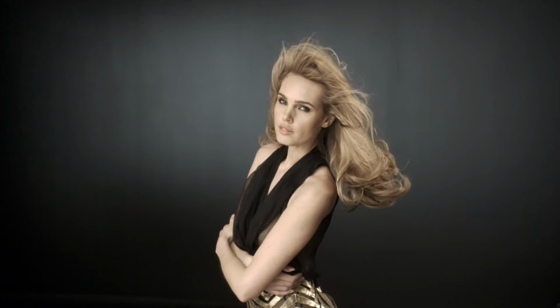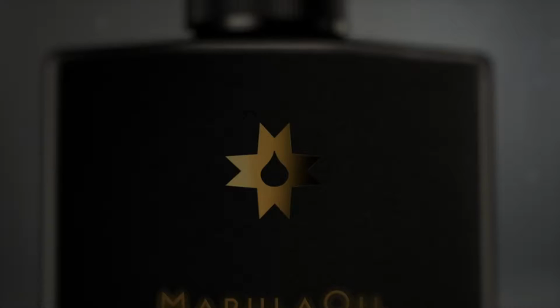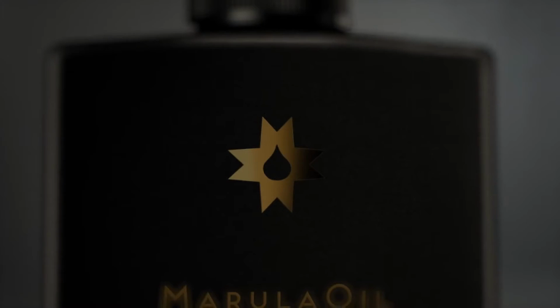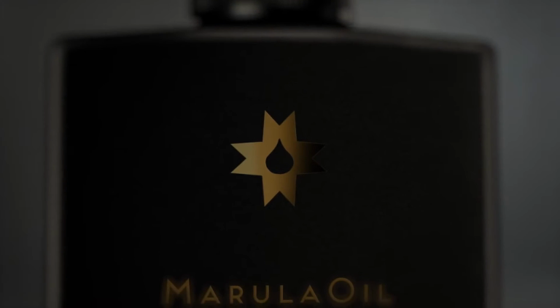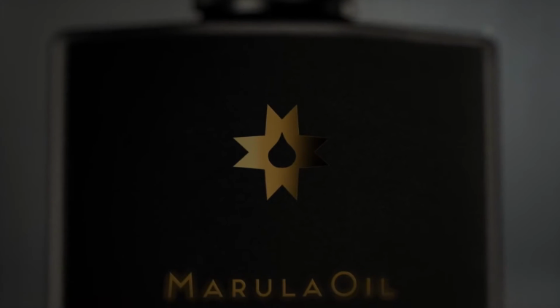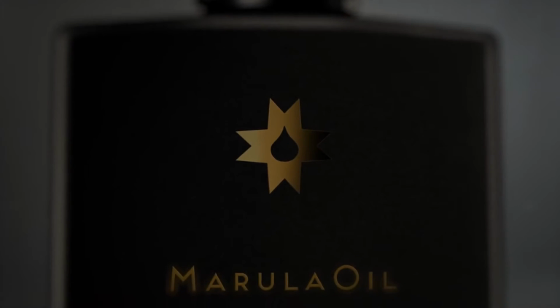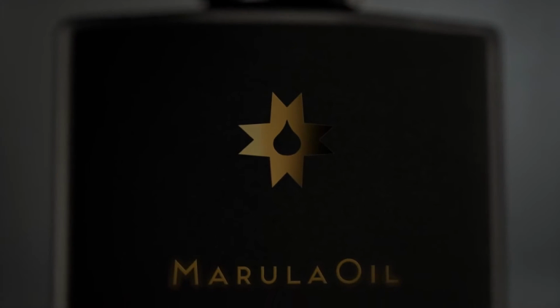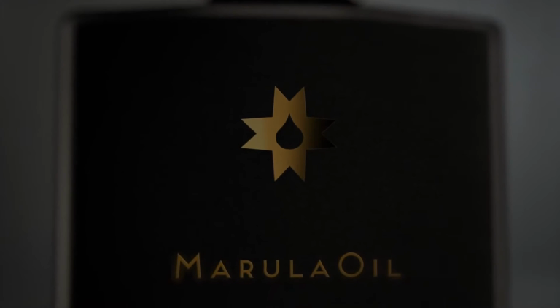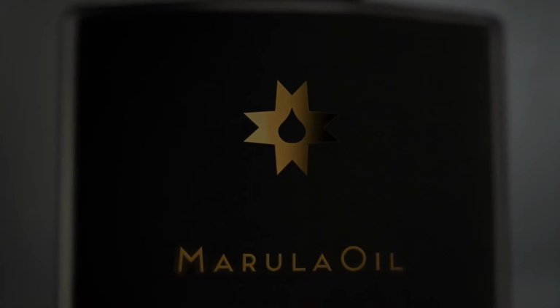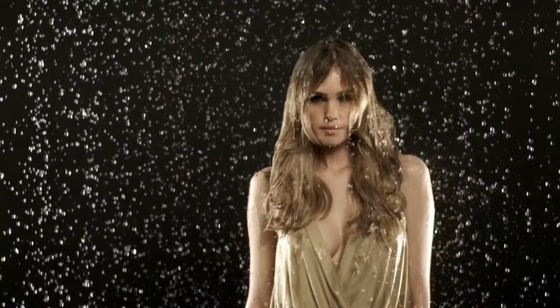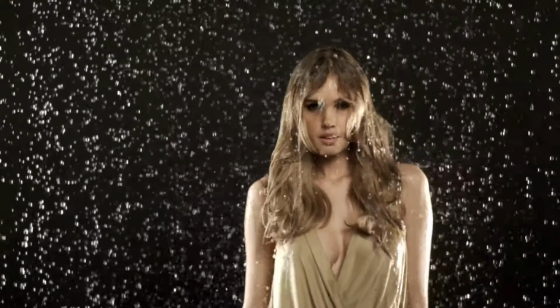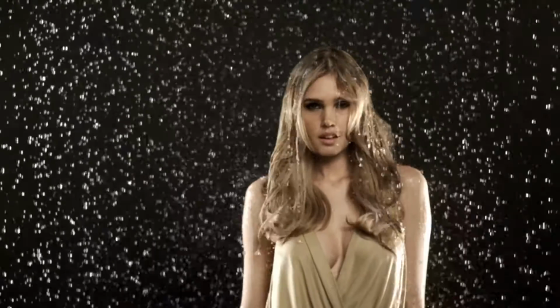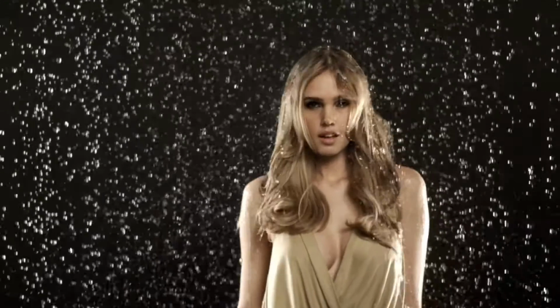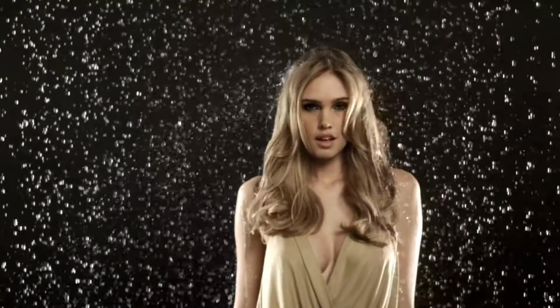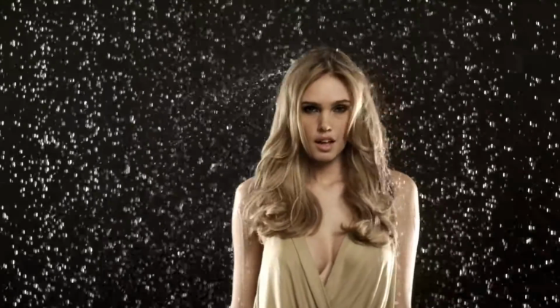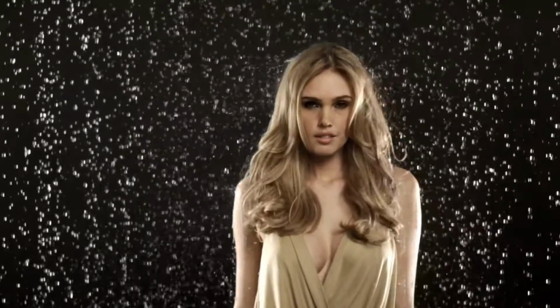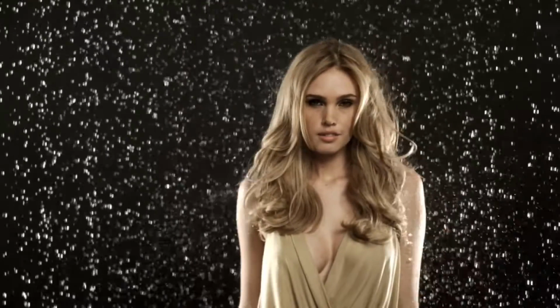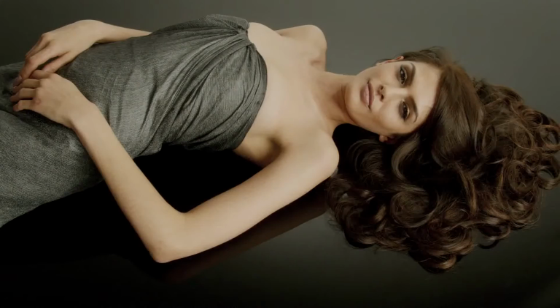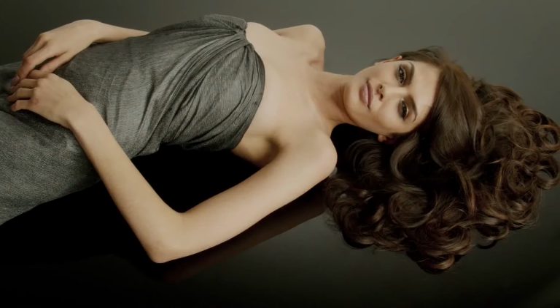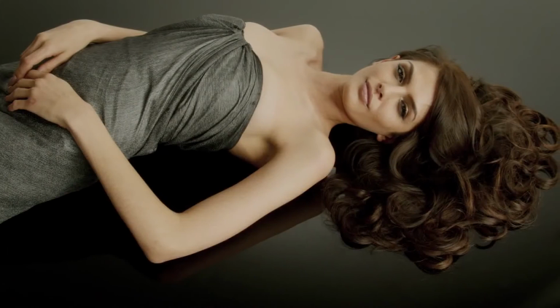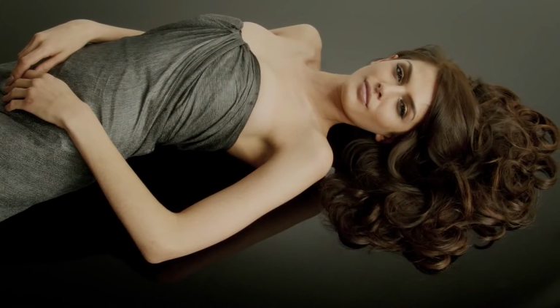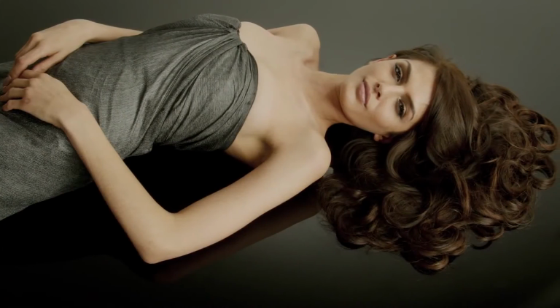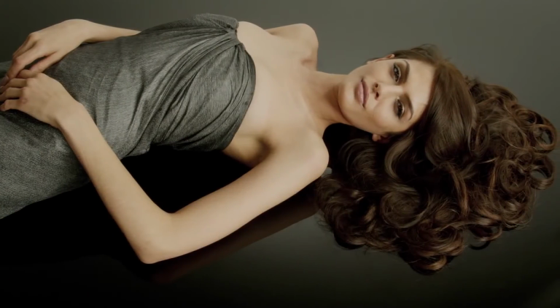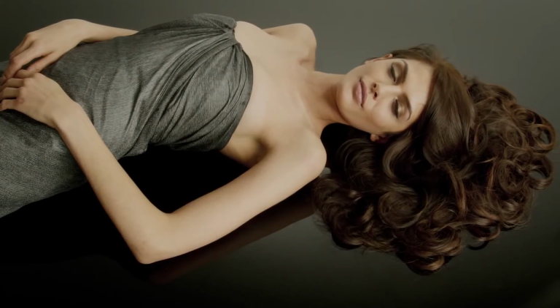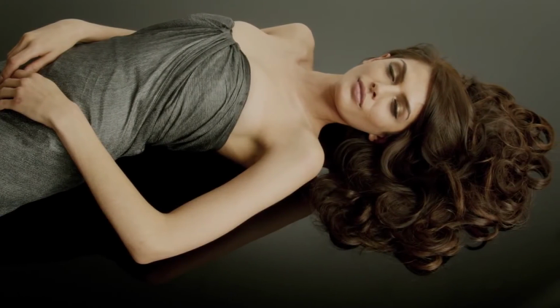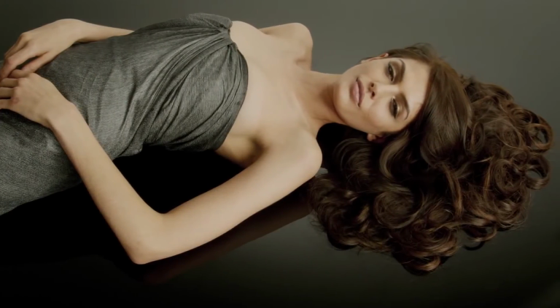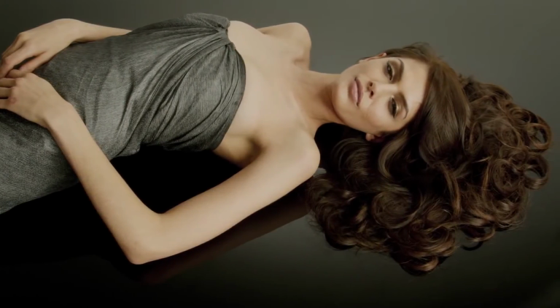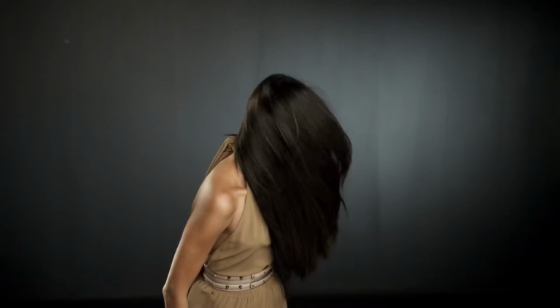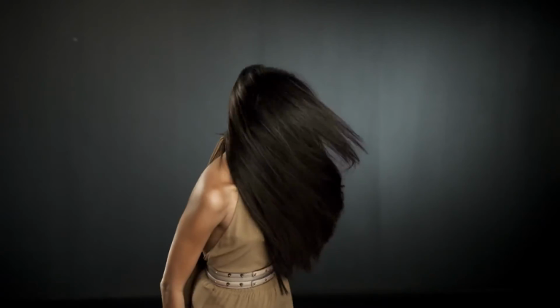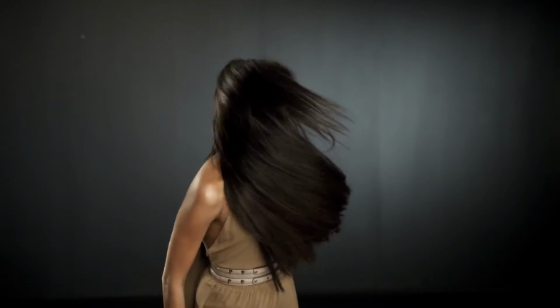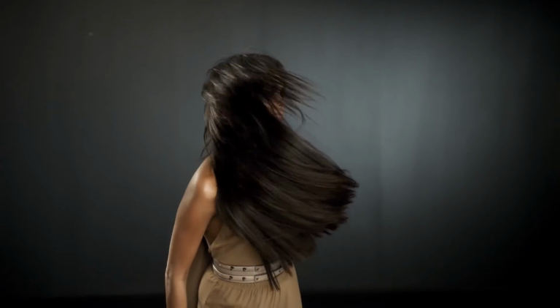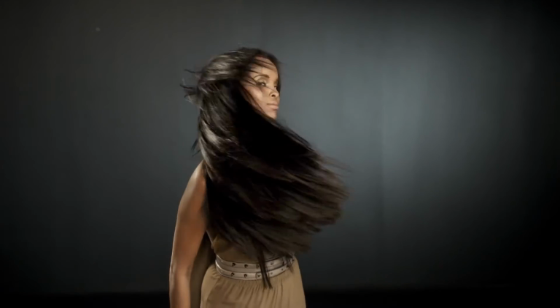Marula oil has more antioxidants, nutrients, and oleic acids than any other, including argan, to pamper hair and skin.